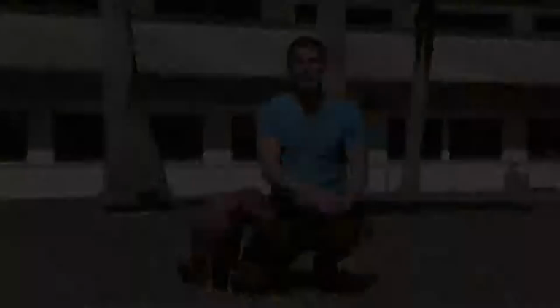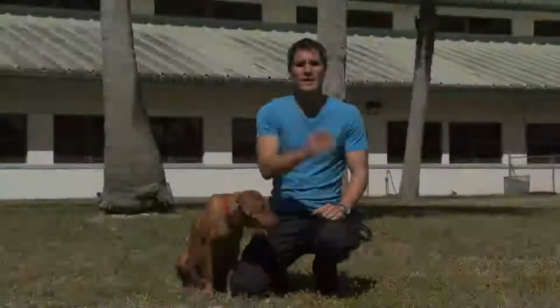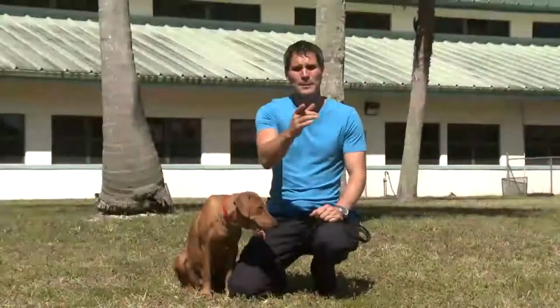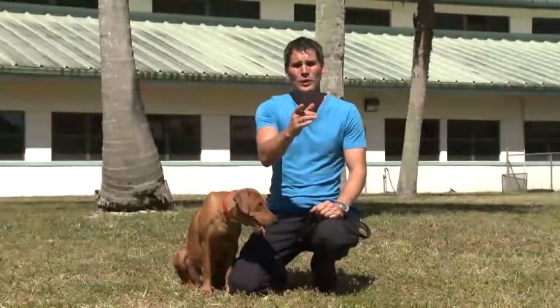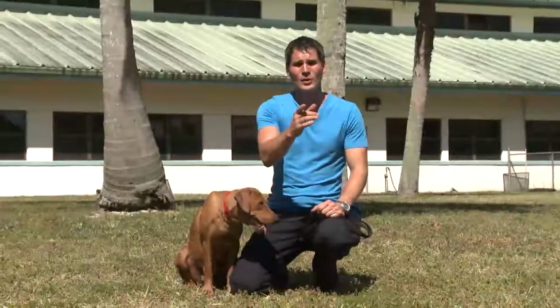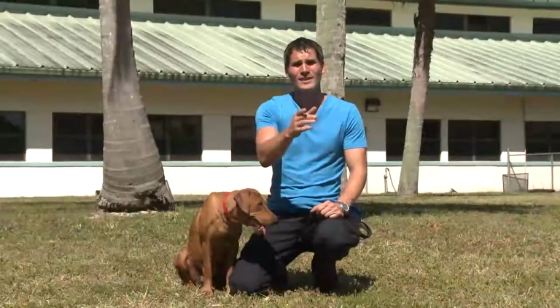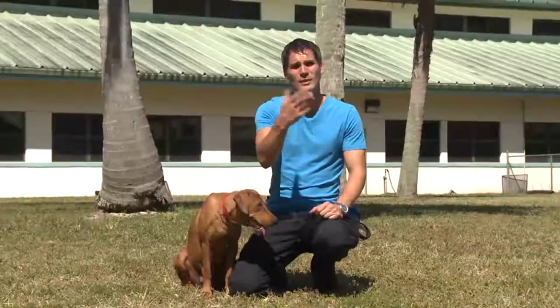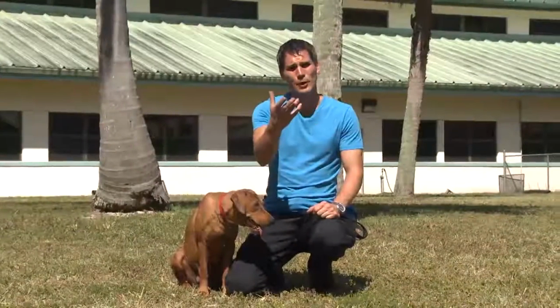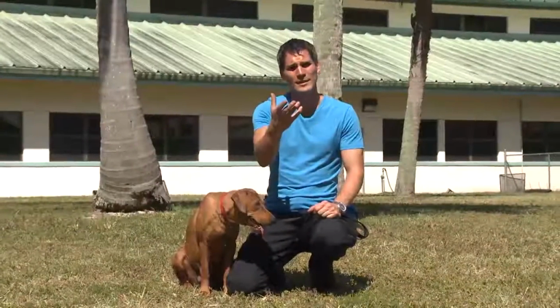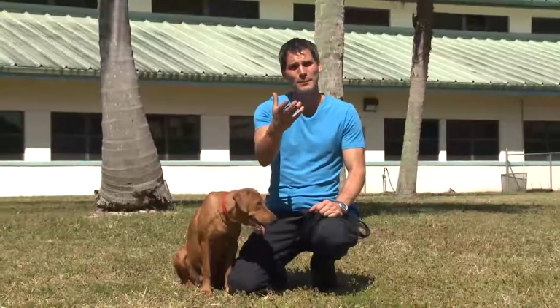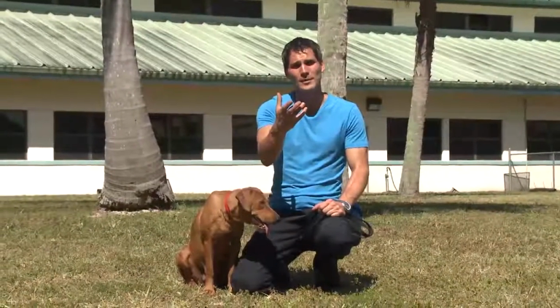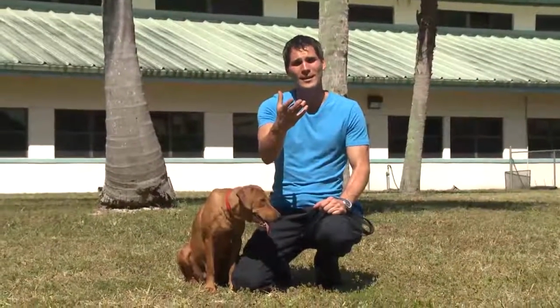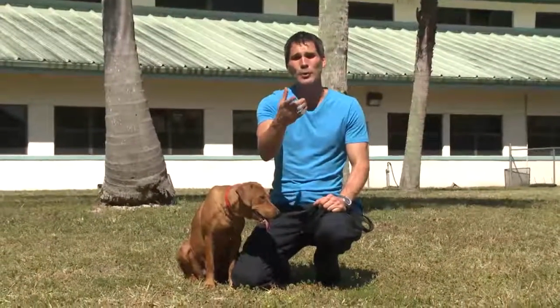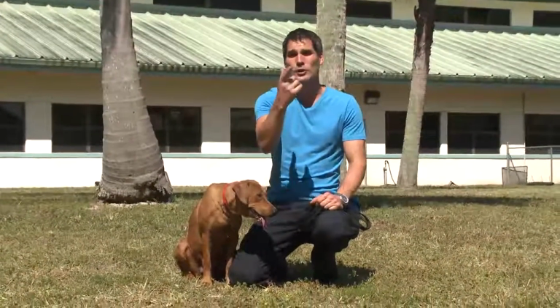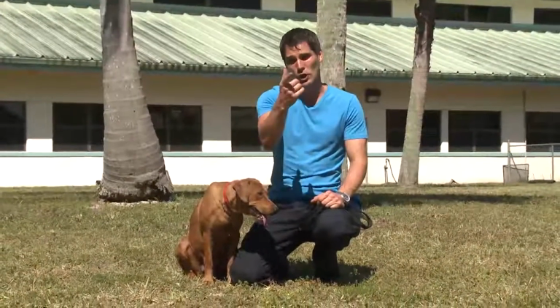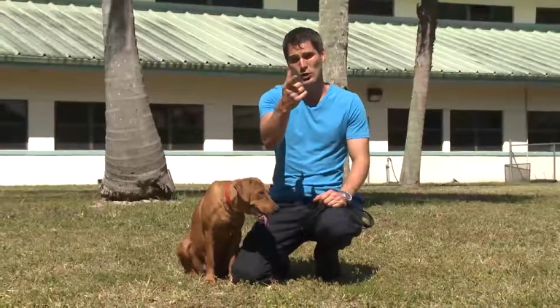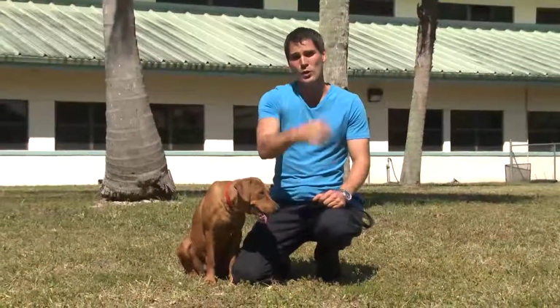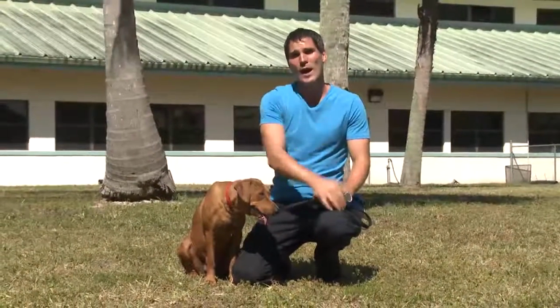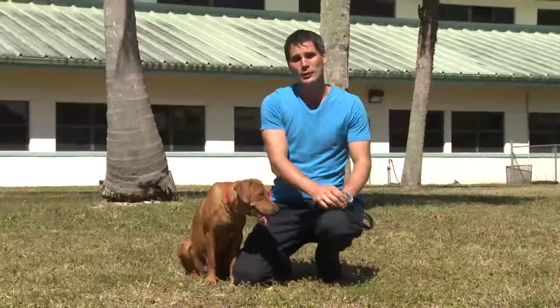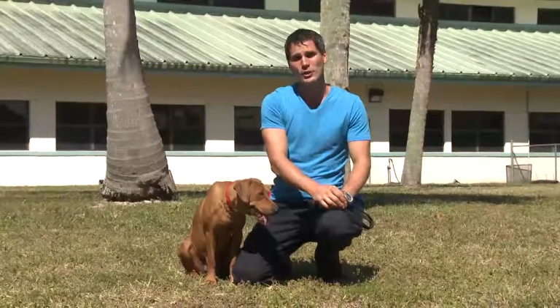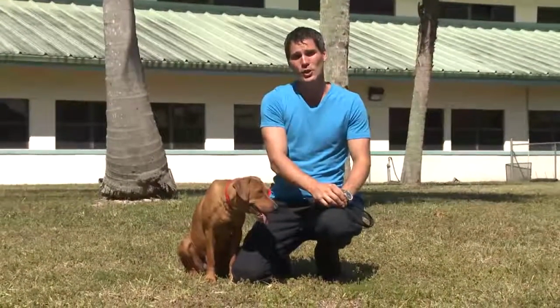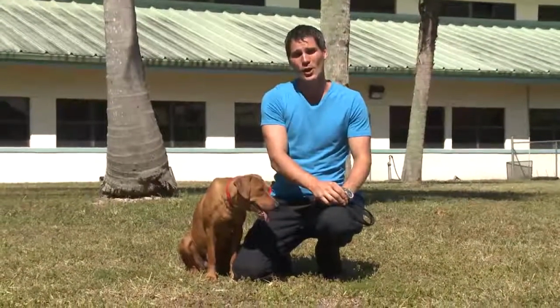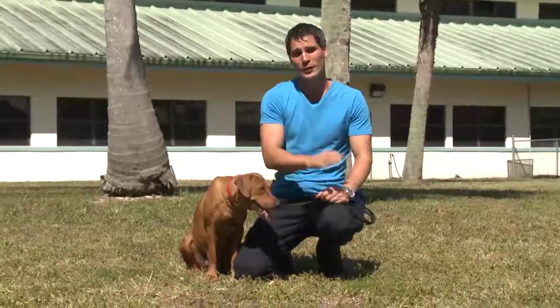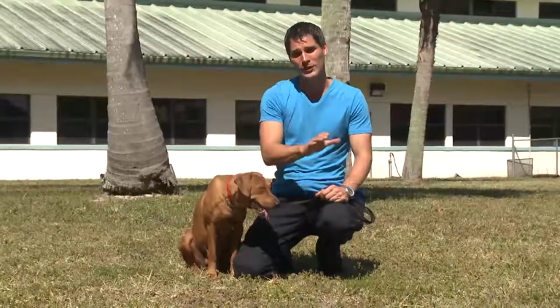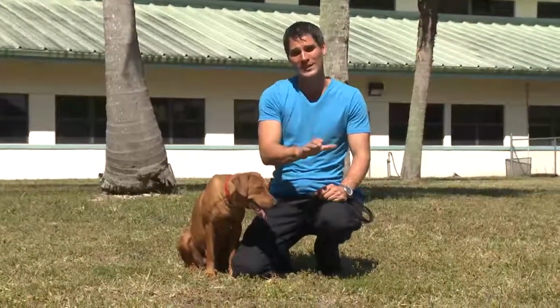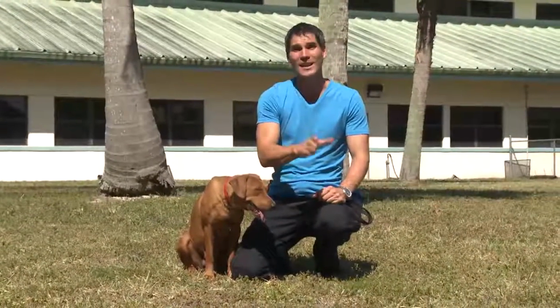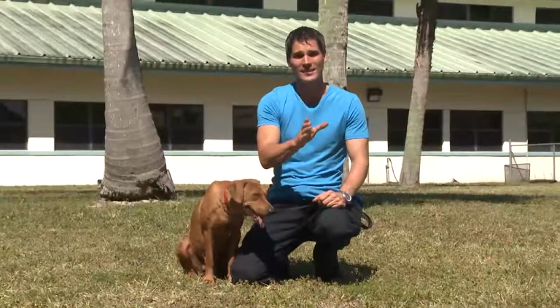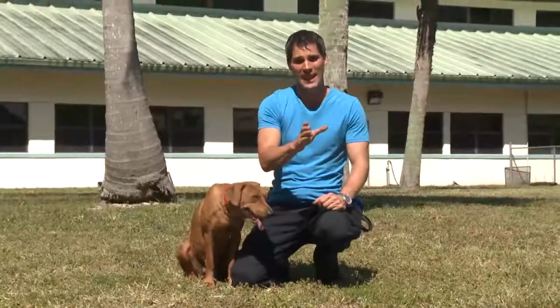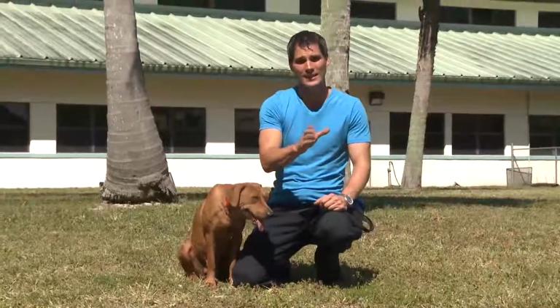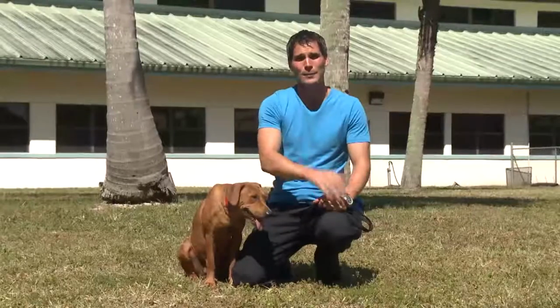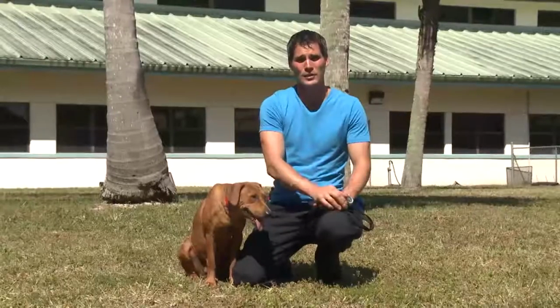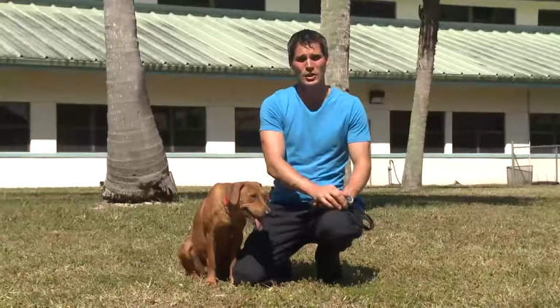On this episode of Tibor's Tips, I'm going to show you how to teach a dog how to sit and stay in position.